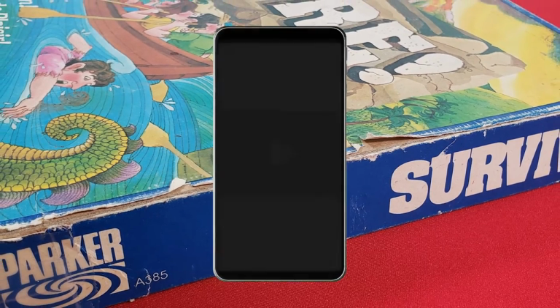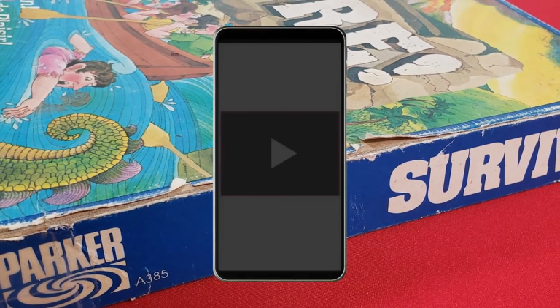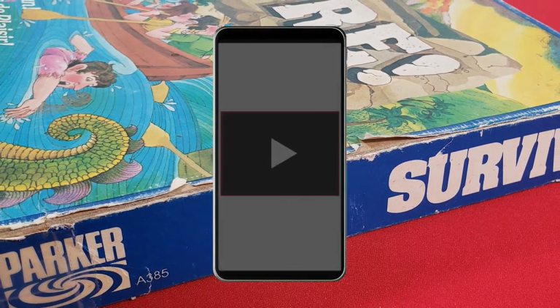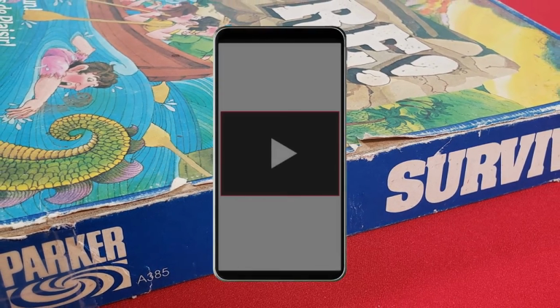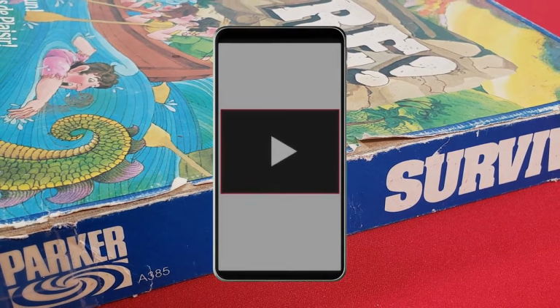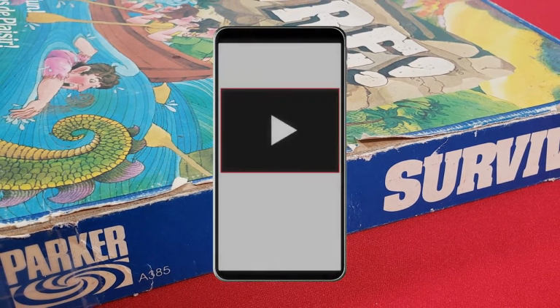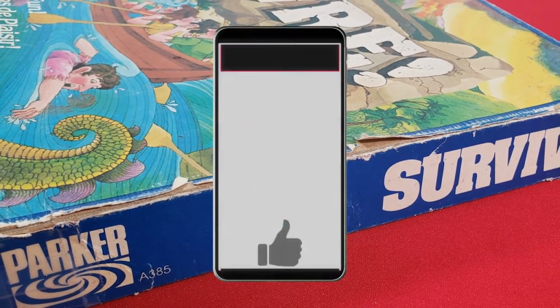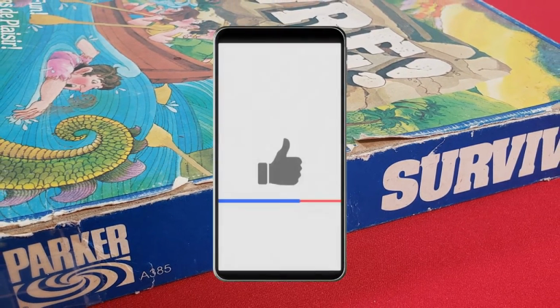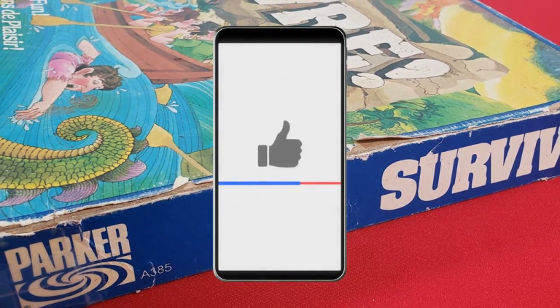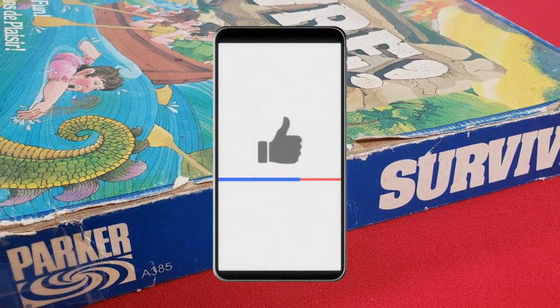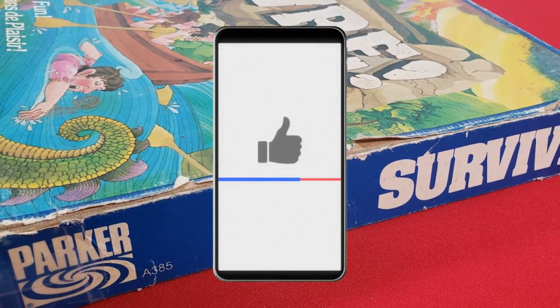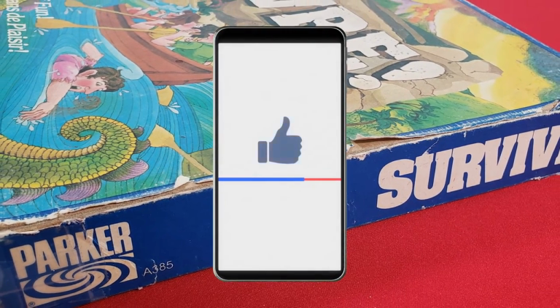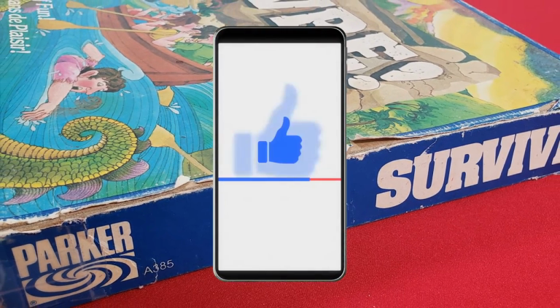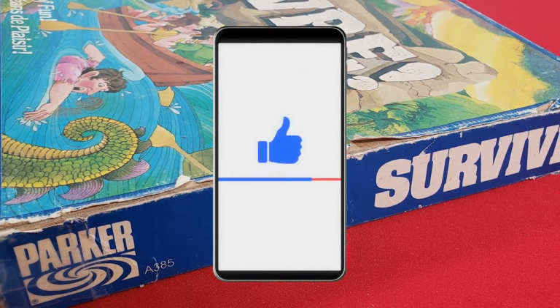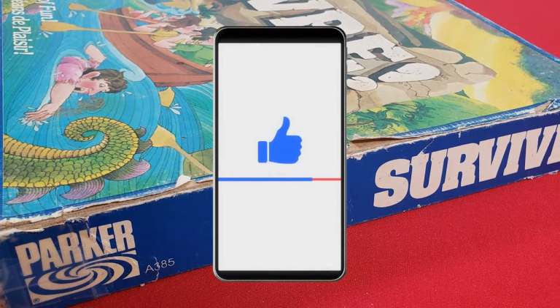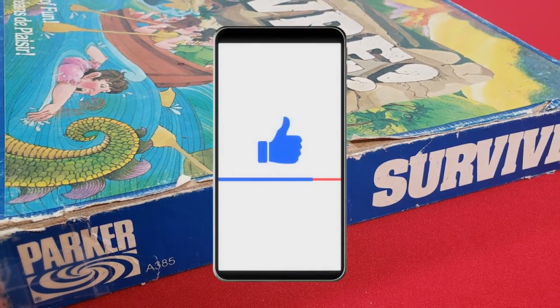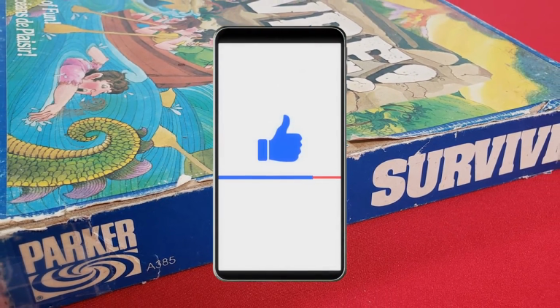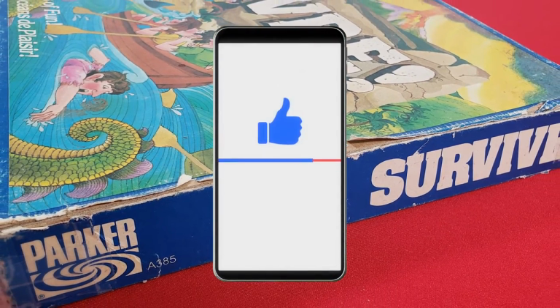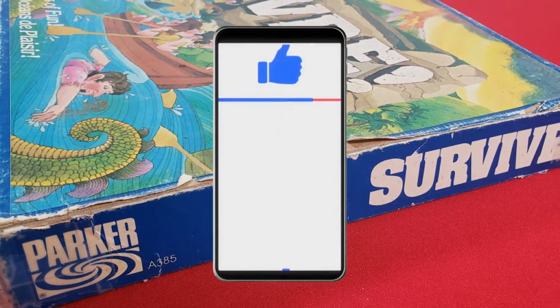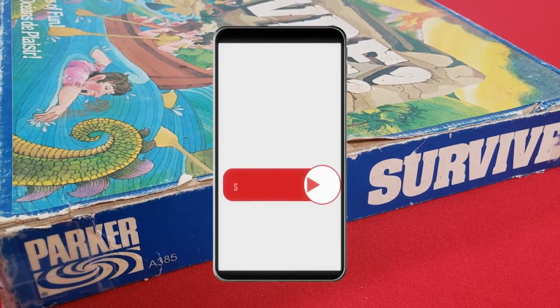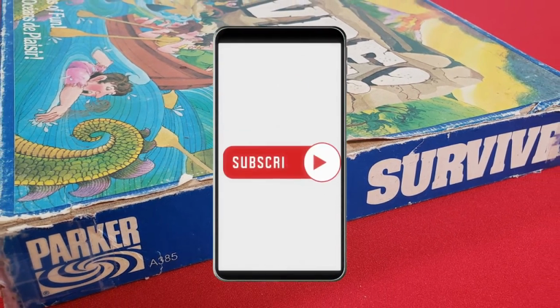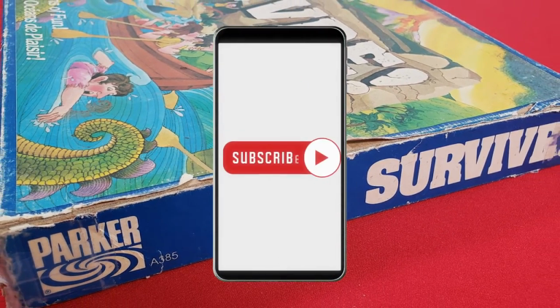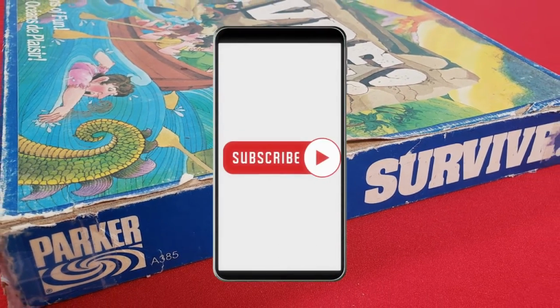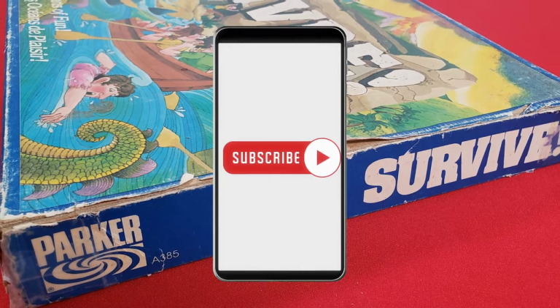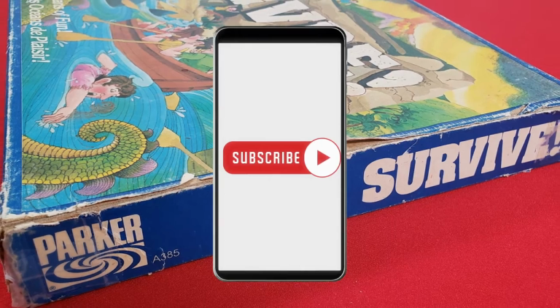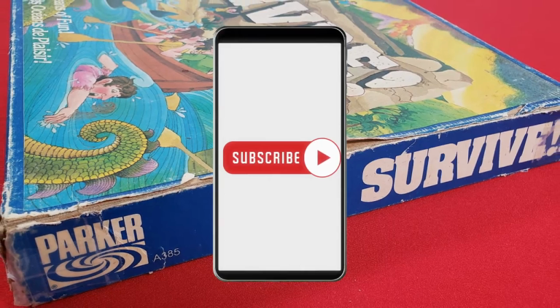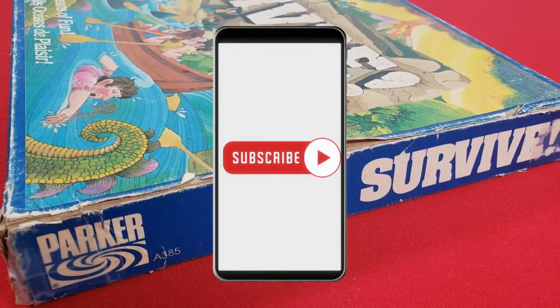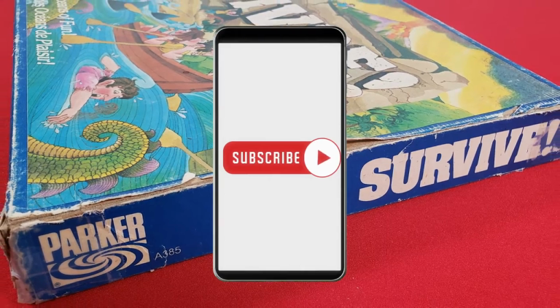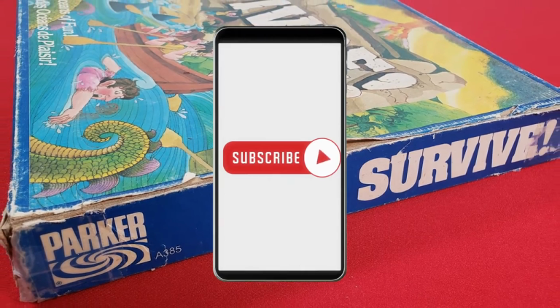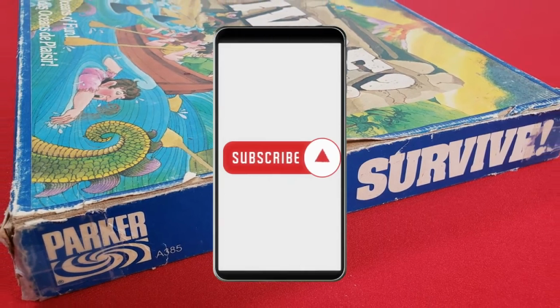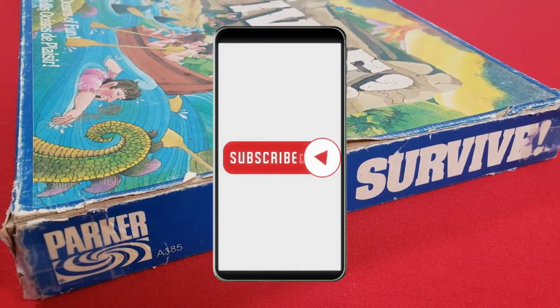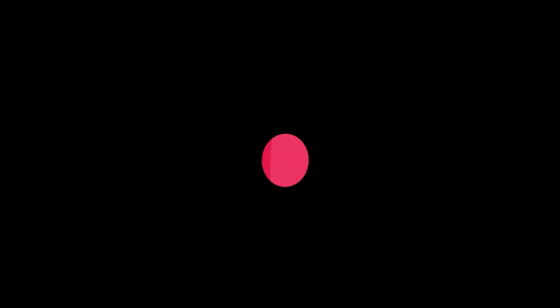By the way, if you enjoy this kind of video, don't forget to like and subscribe. We really appreciate any support that you can offer.